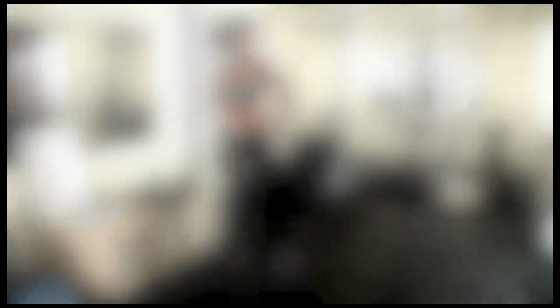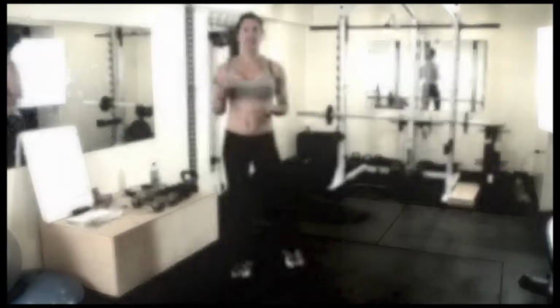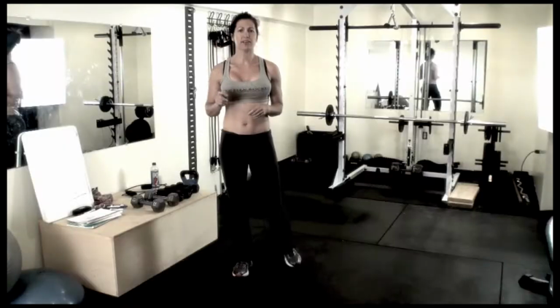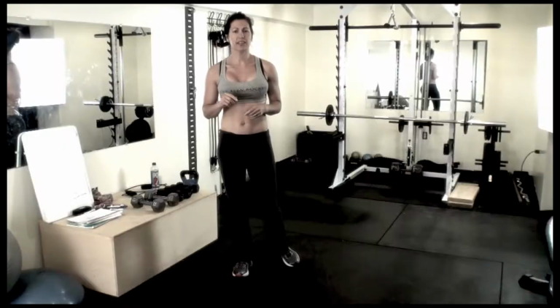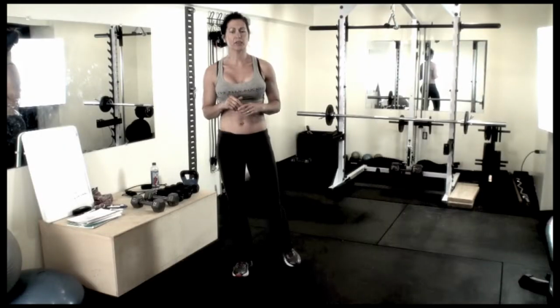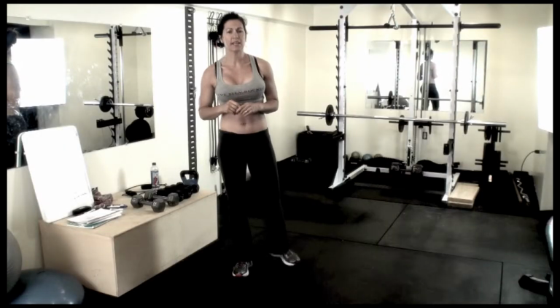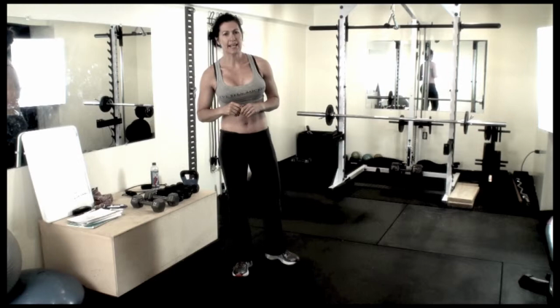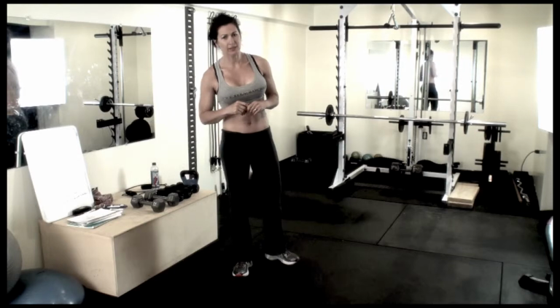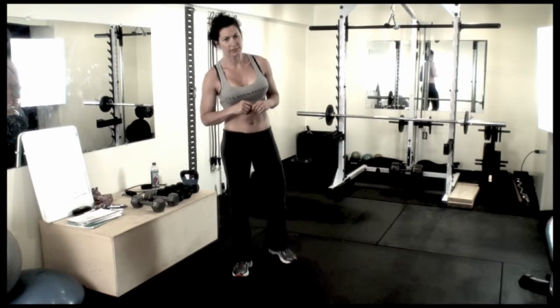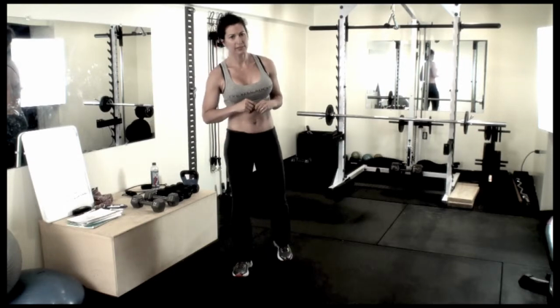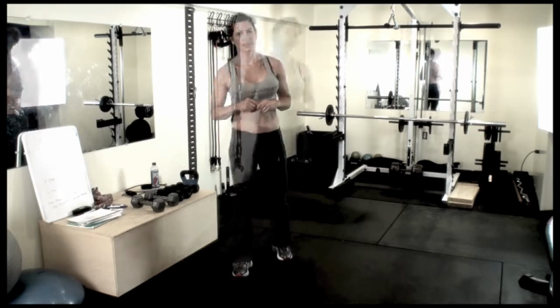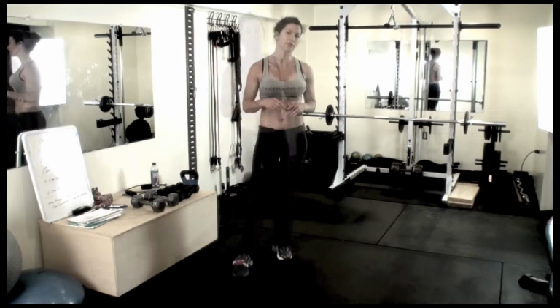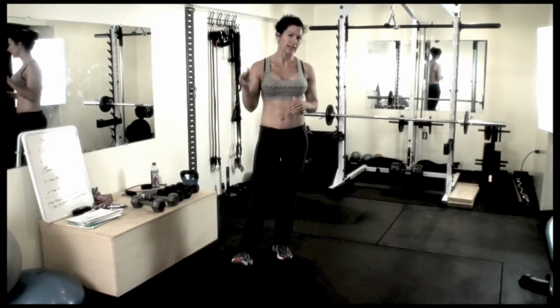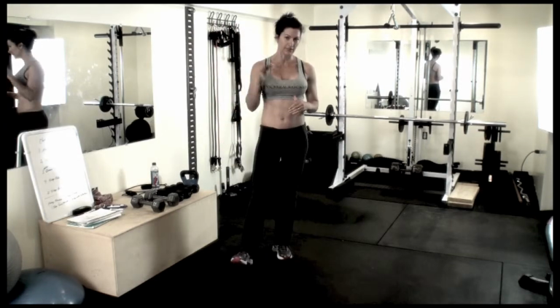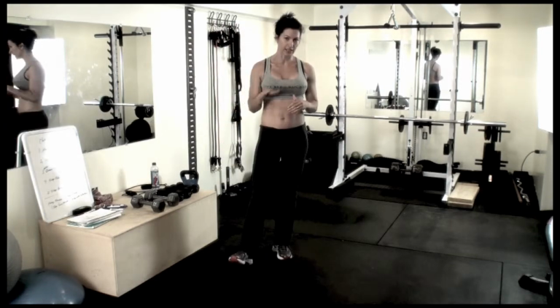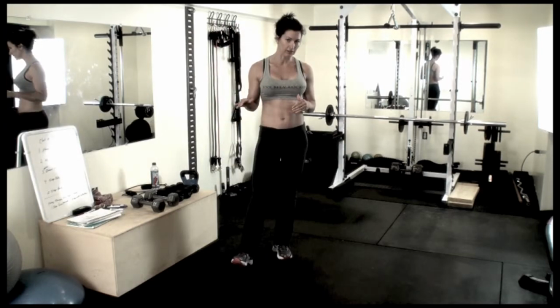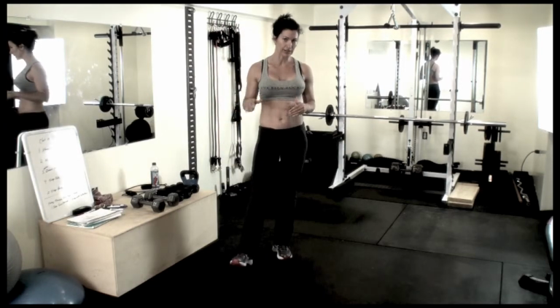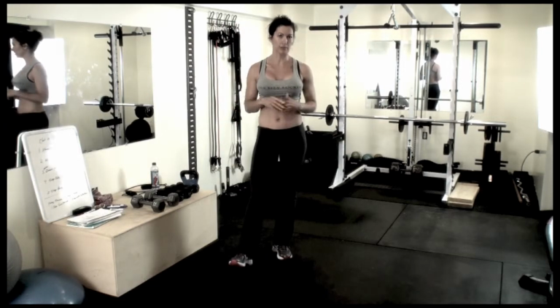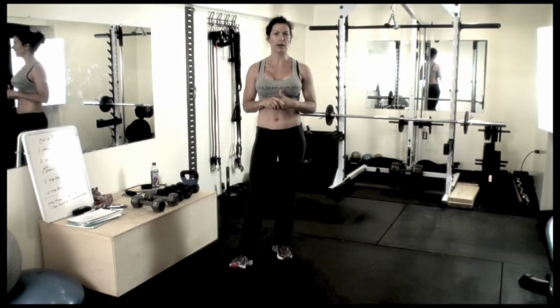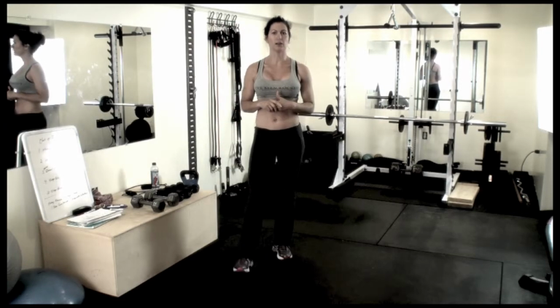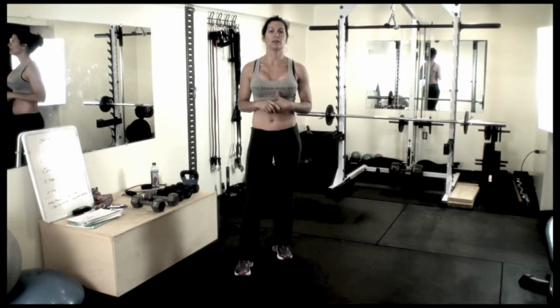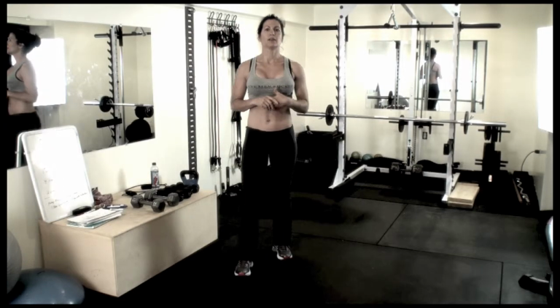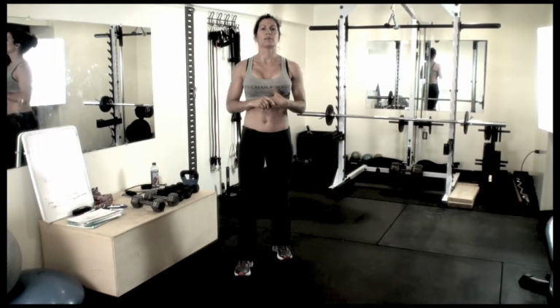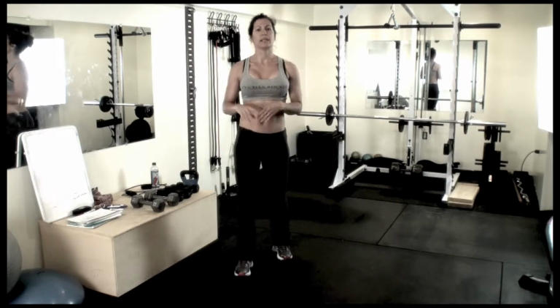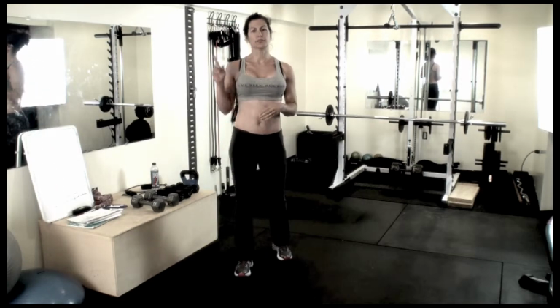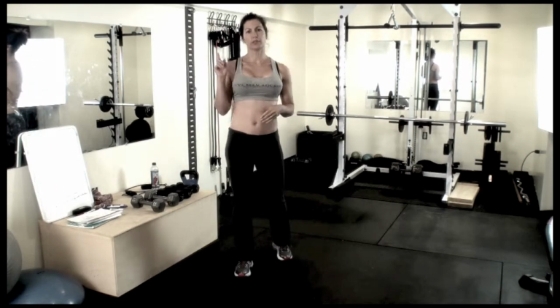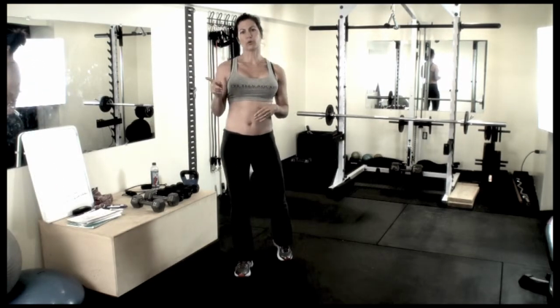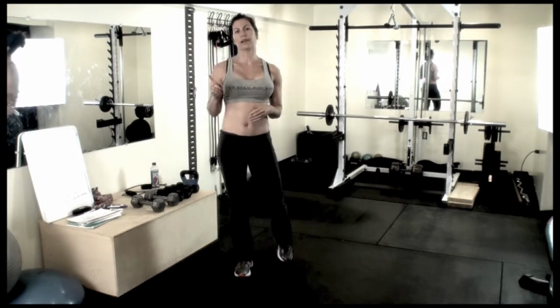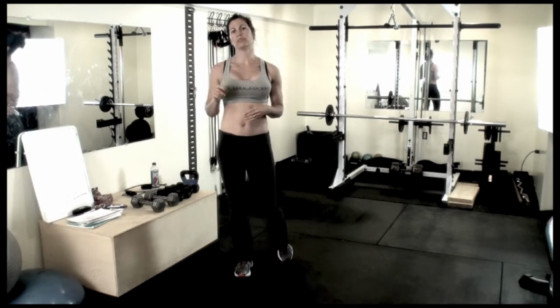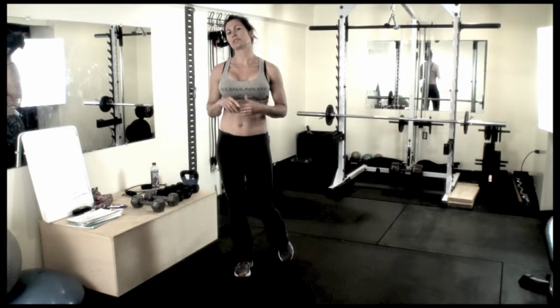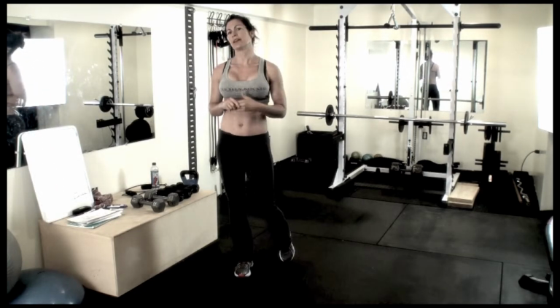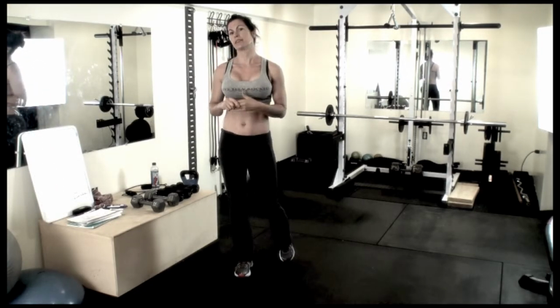I have everything written out underneath the video in the blog, but here's what the workout looks like.